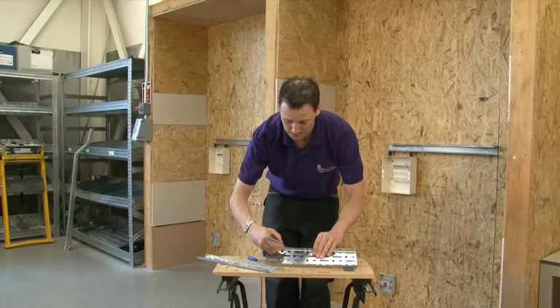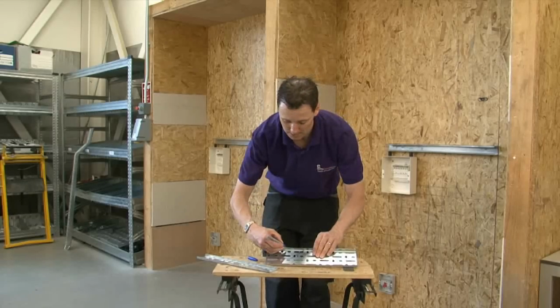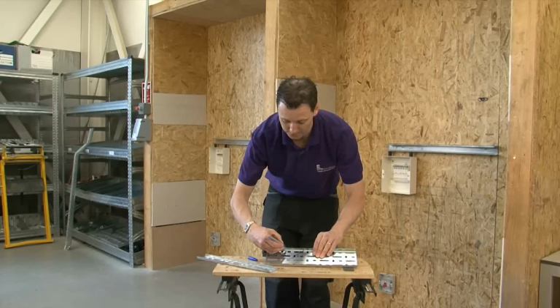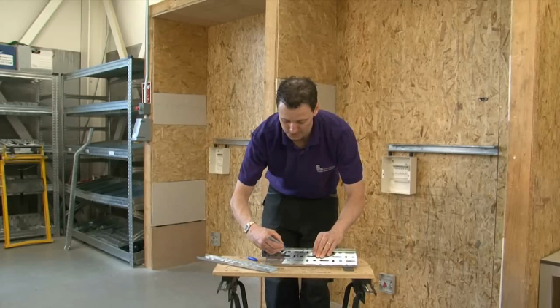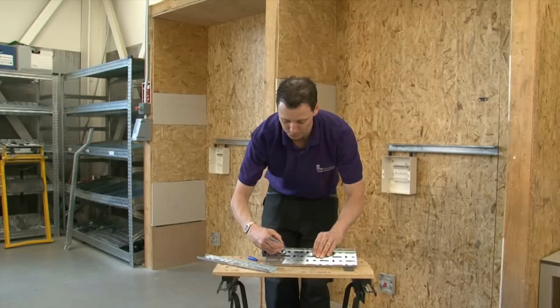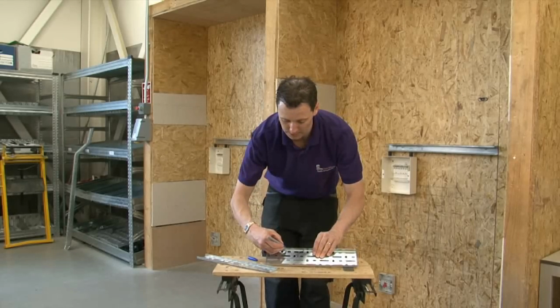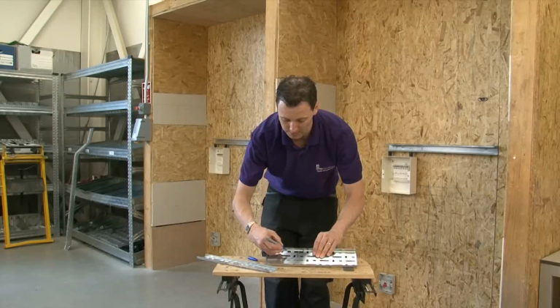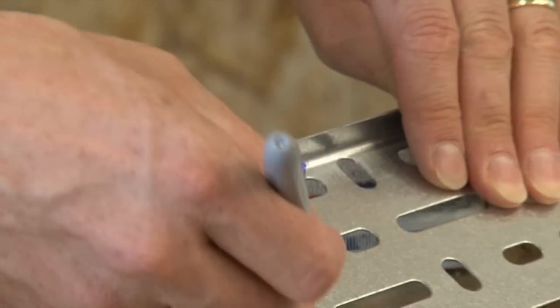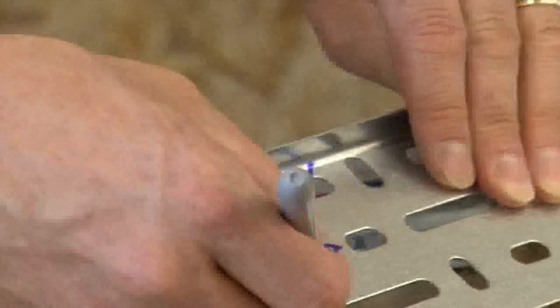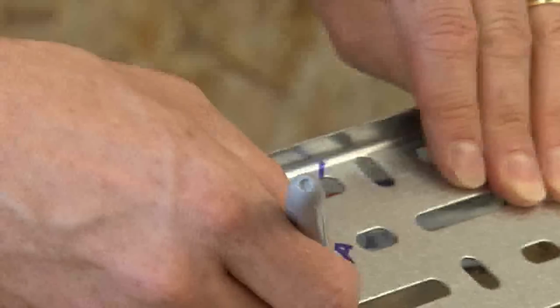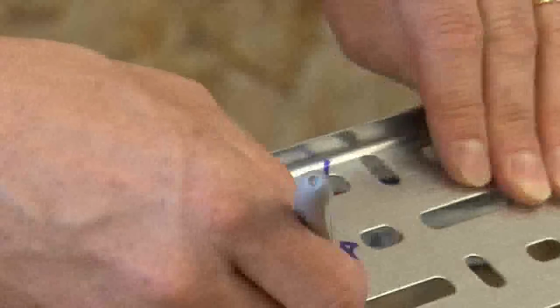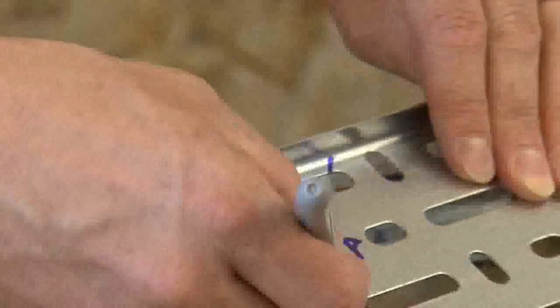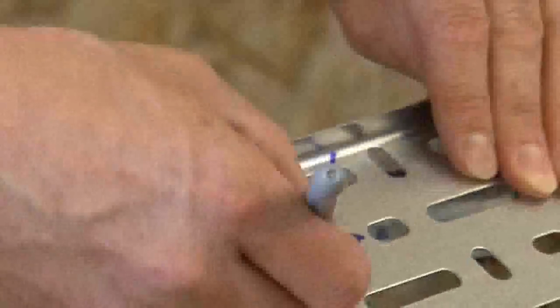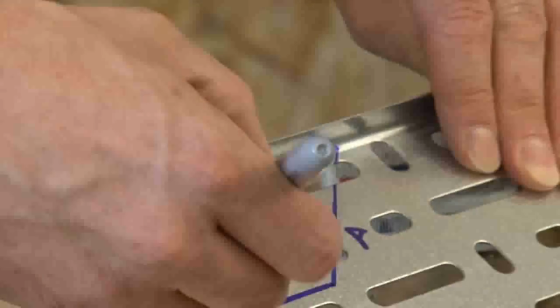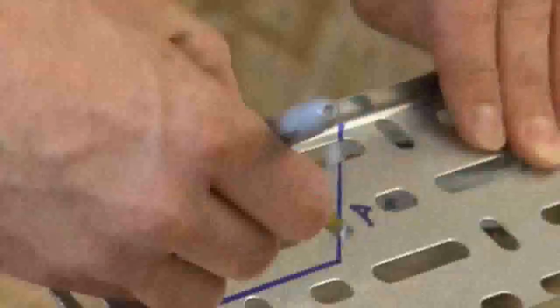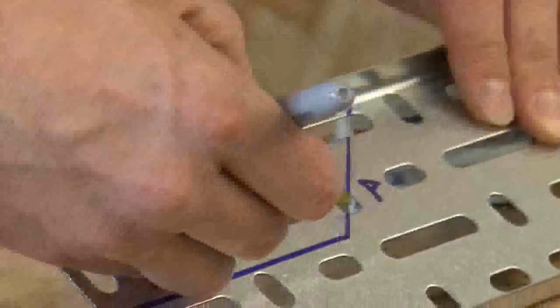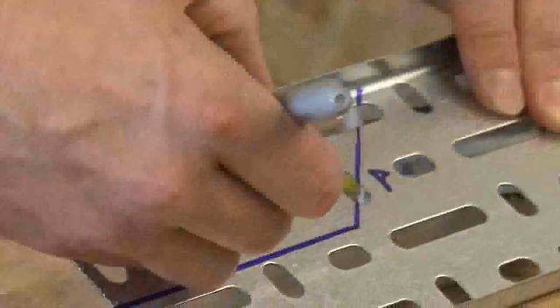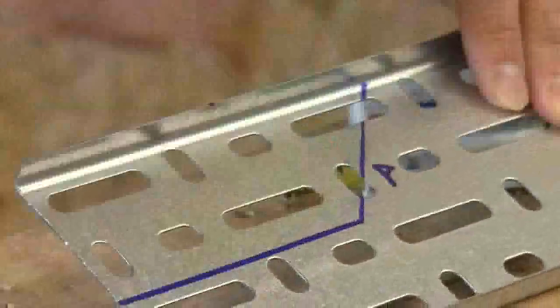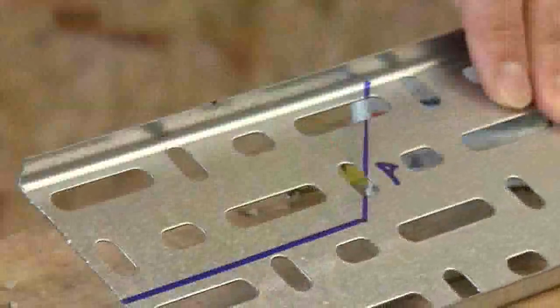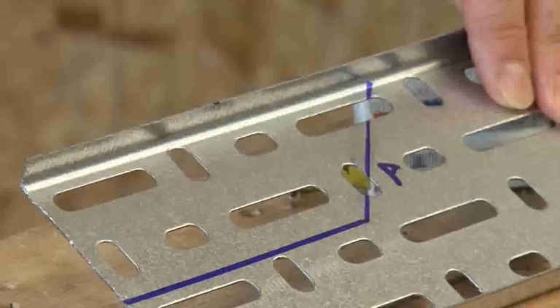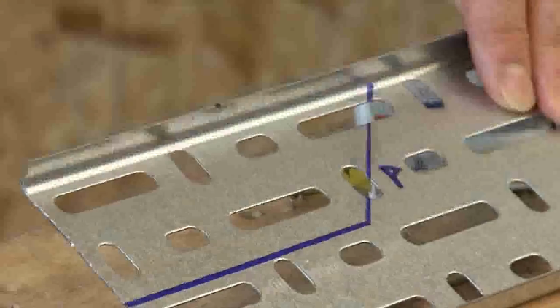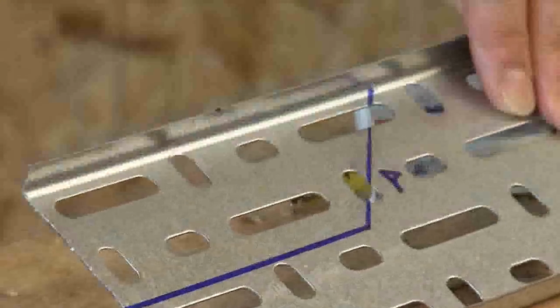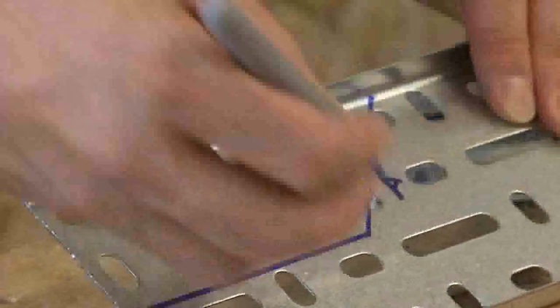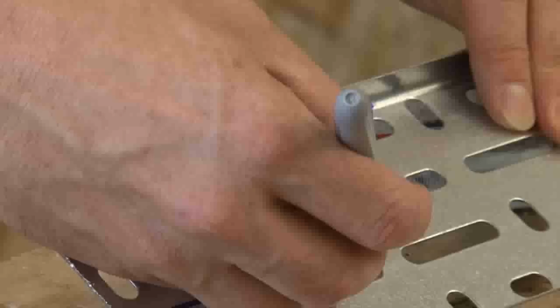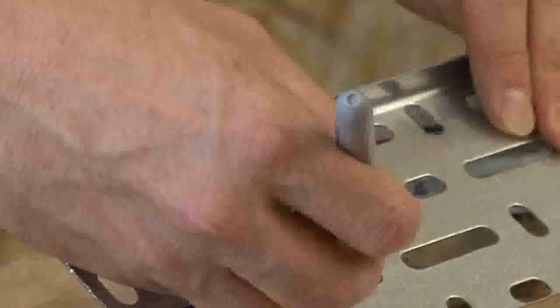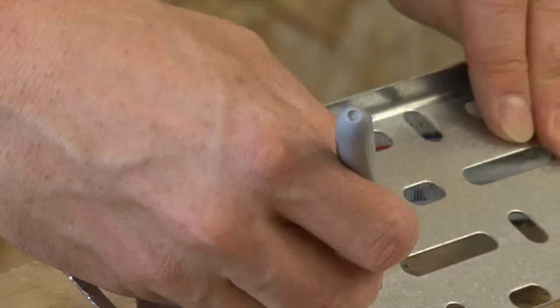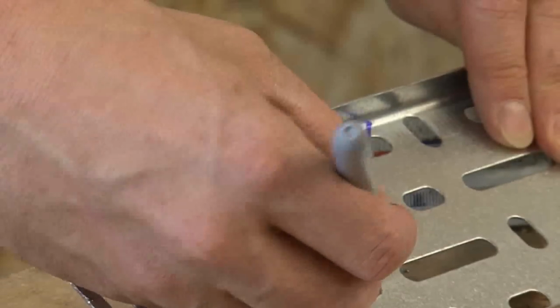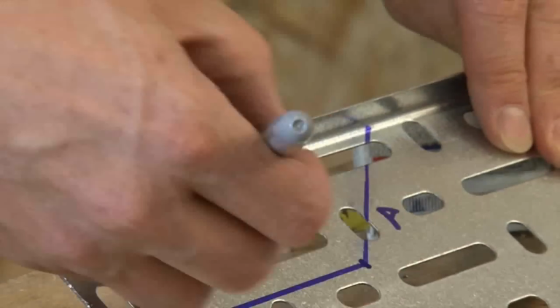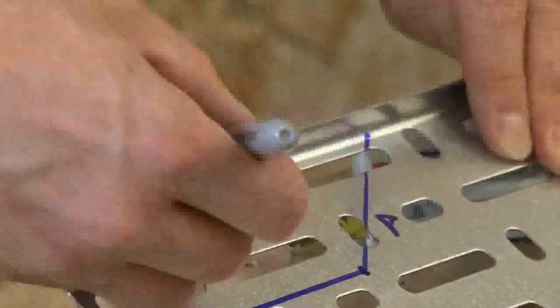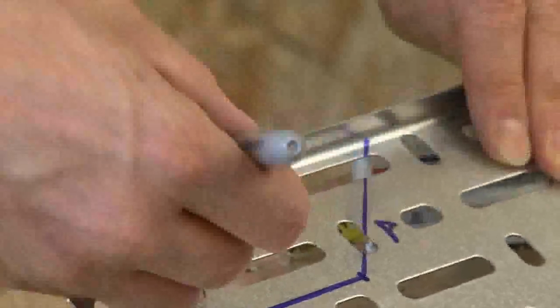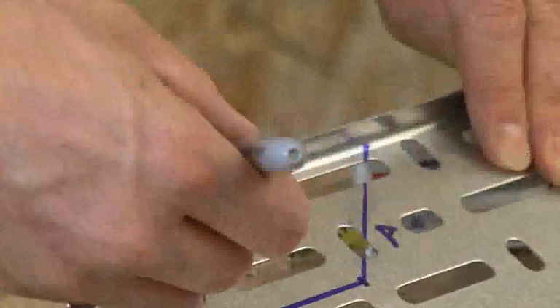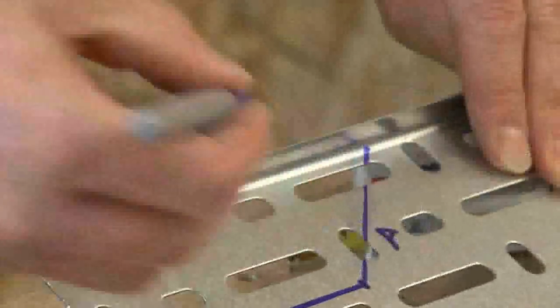Then from this point here to this point here, draw a line and connect the two points up from here to here.